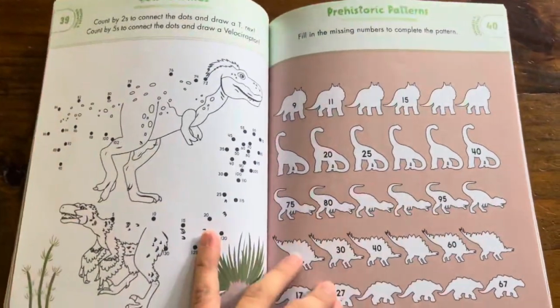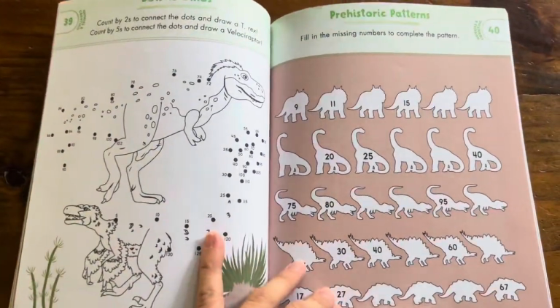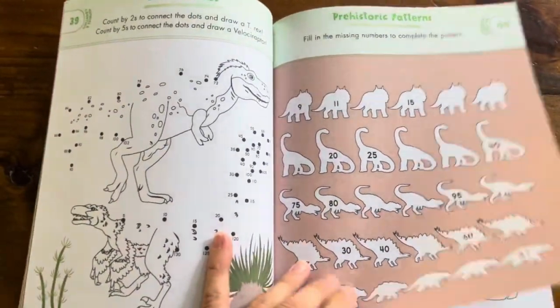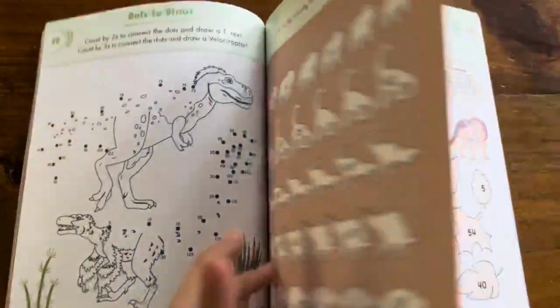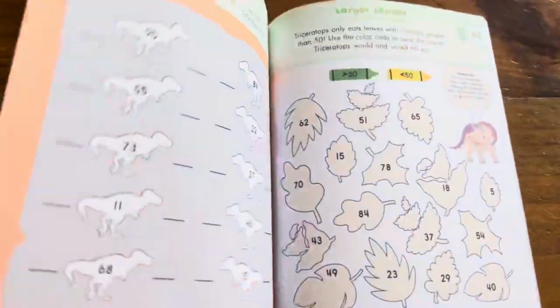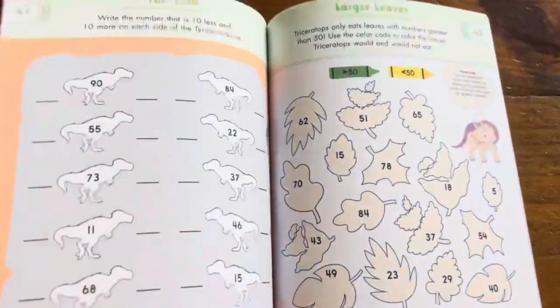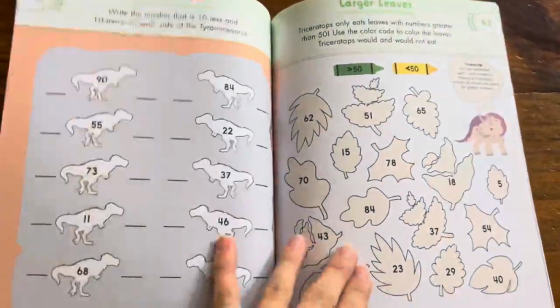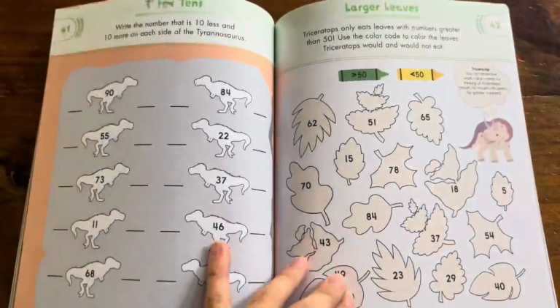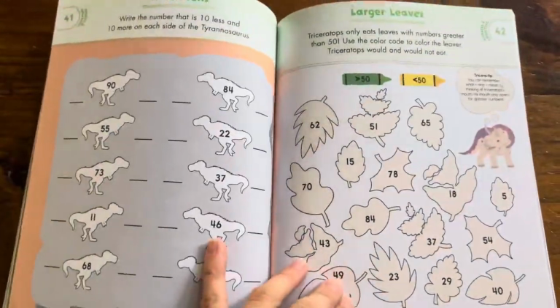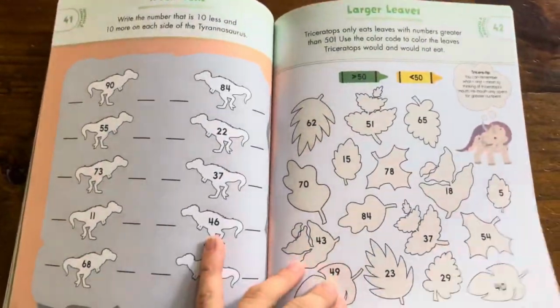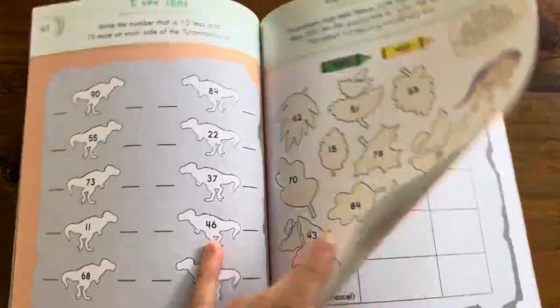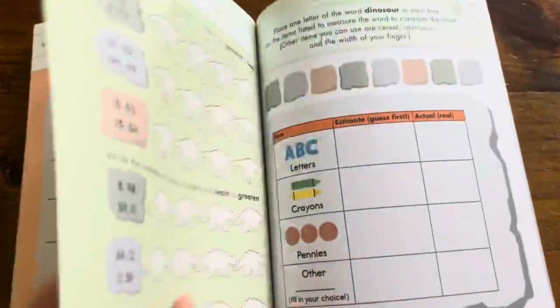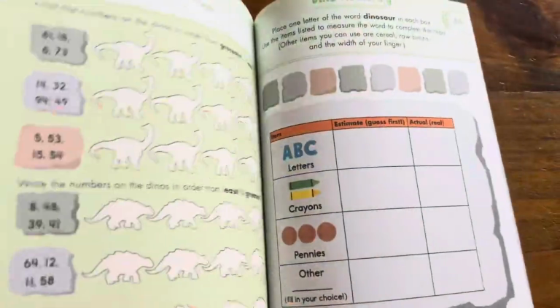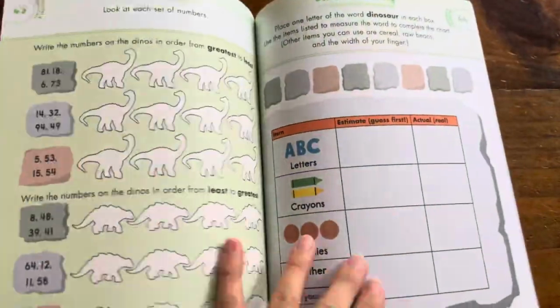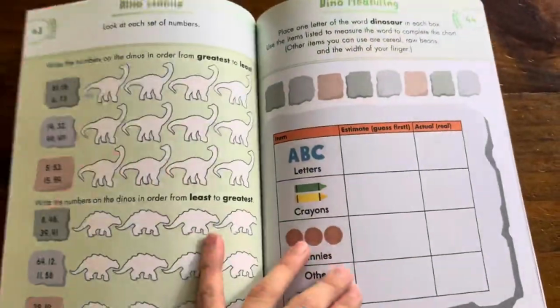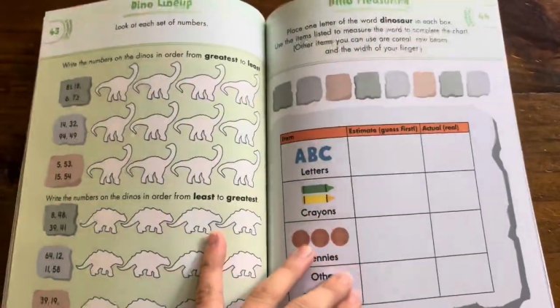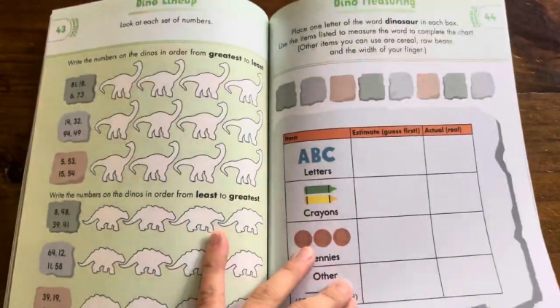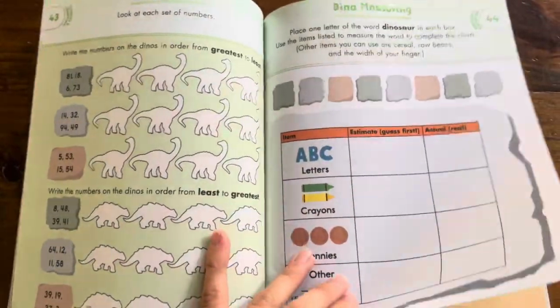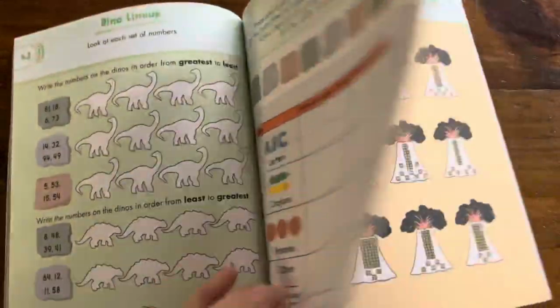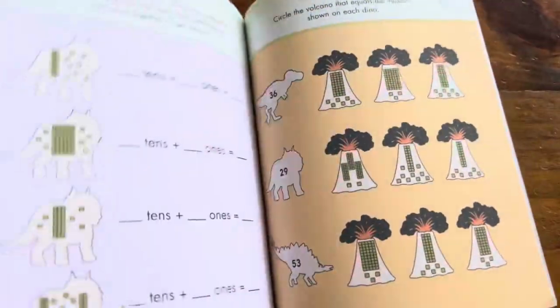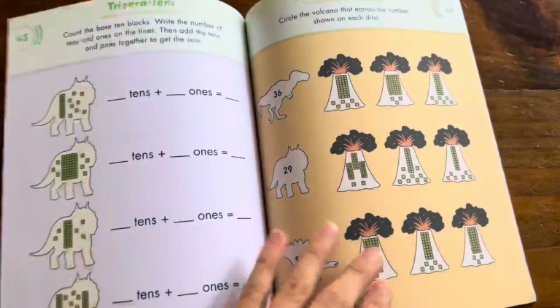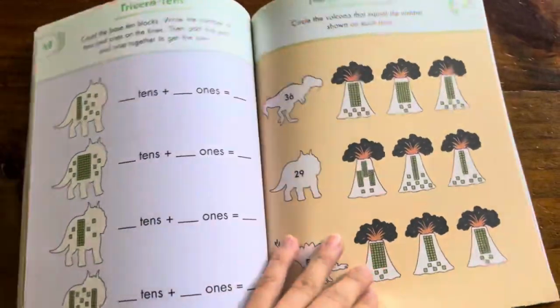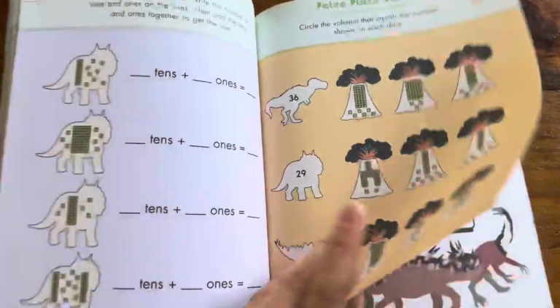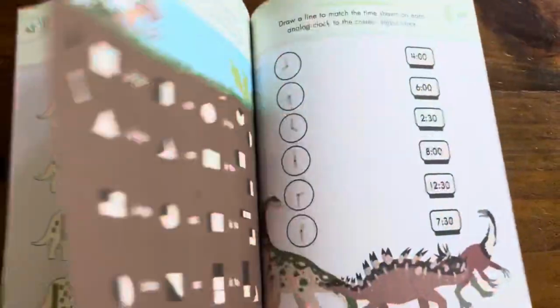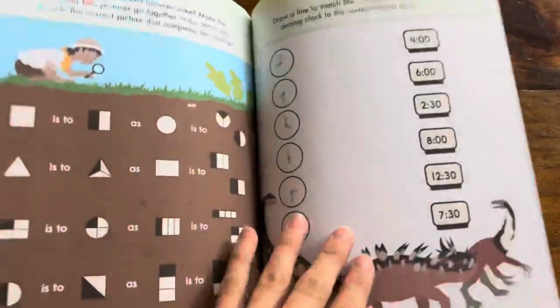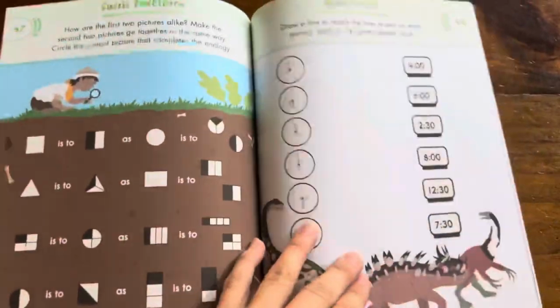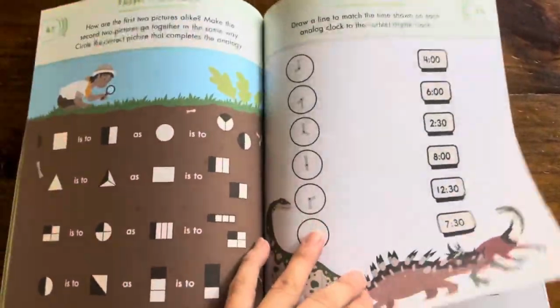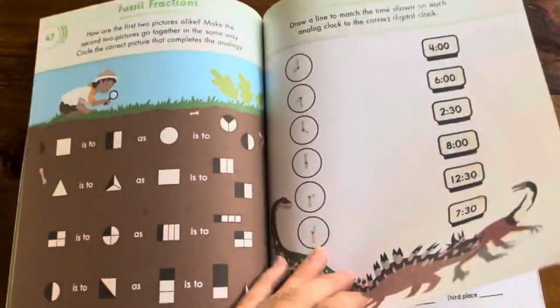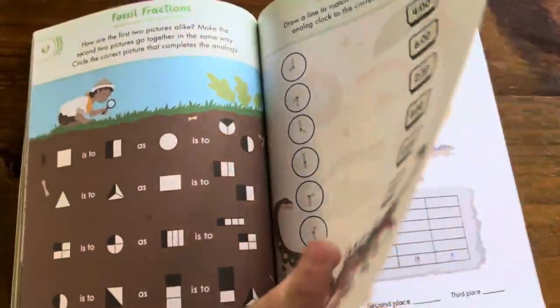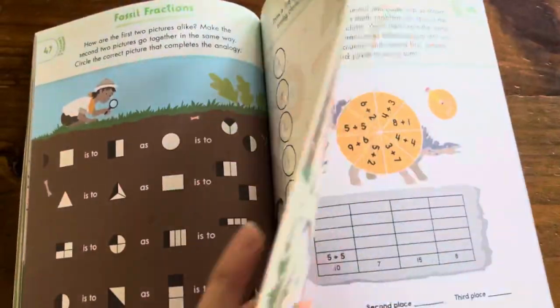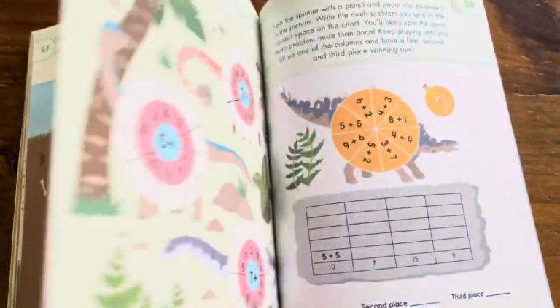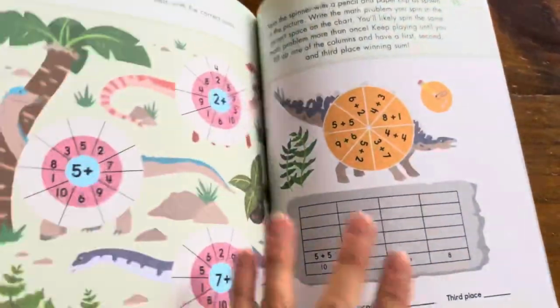Then it gets into some math-related topics, a little more quickly.